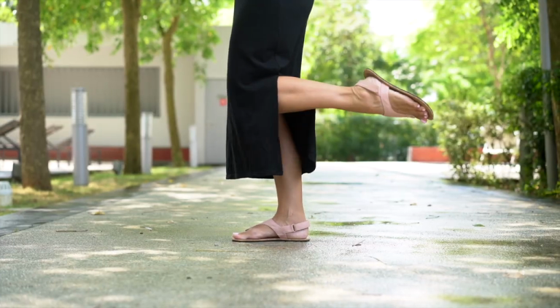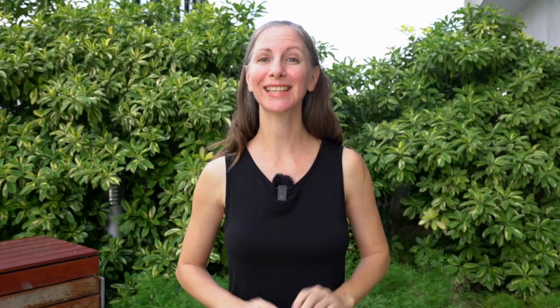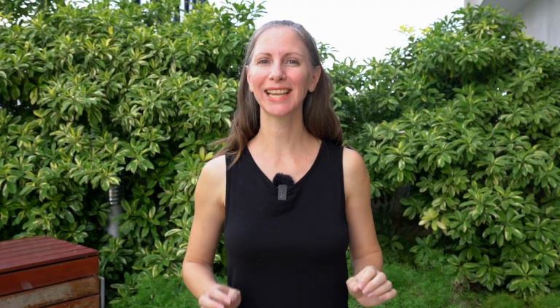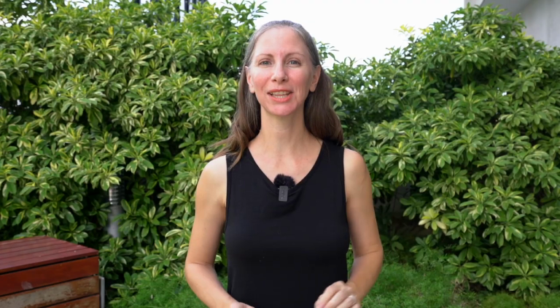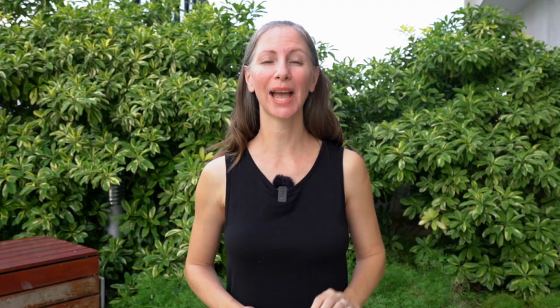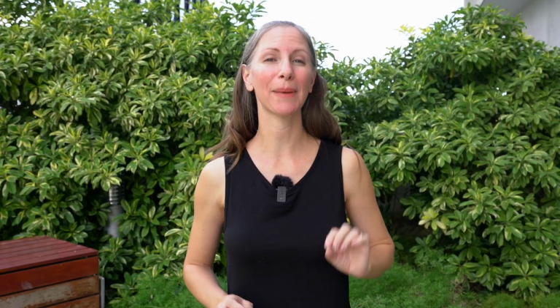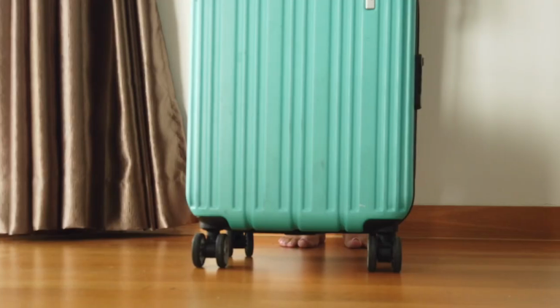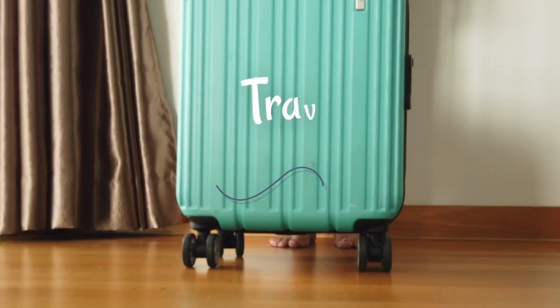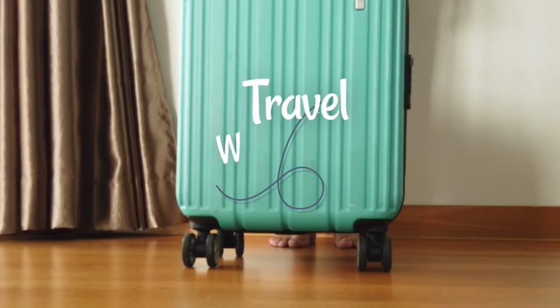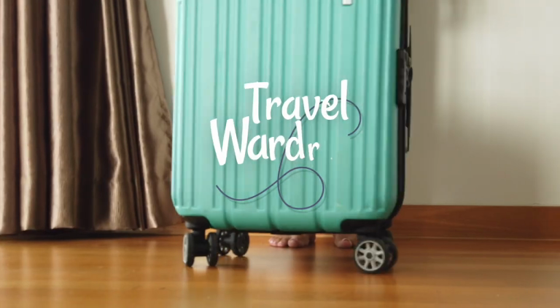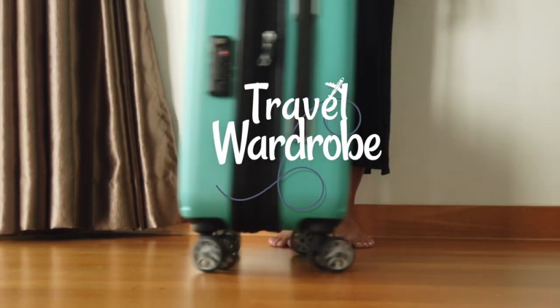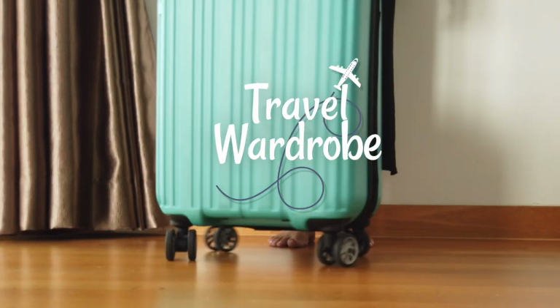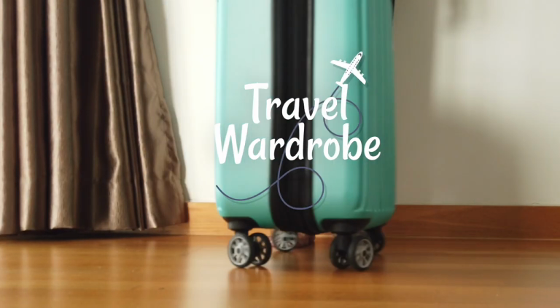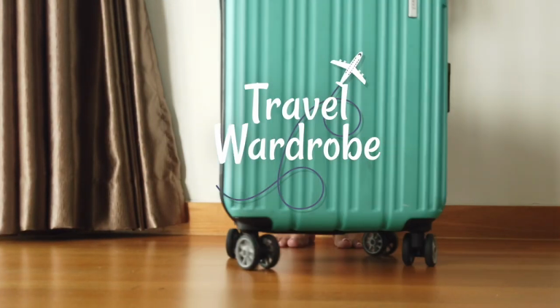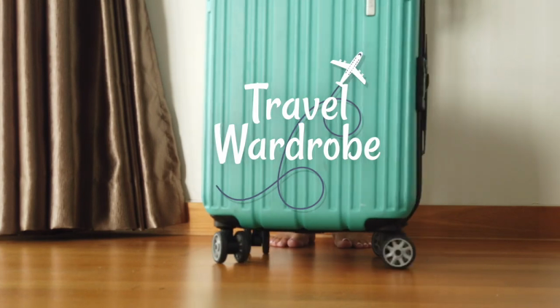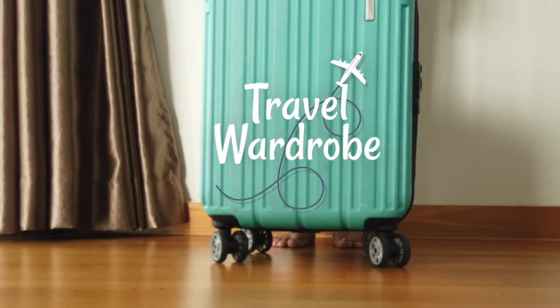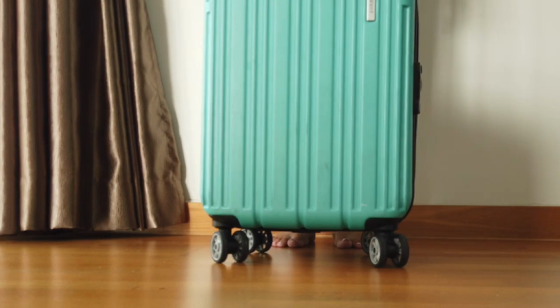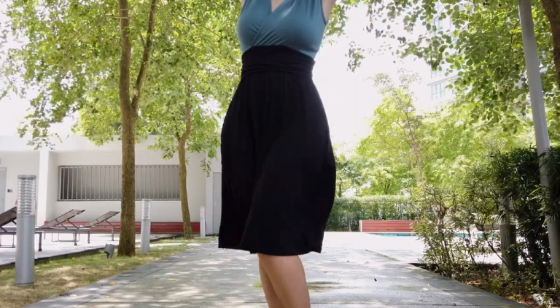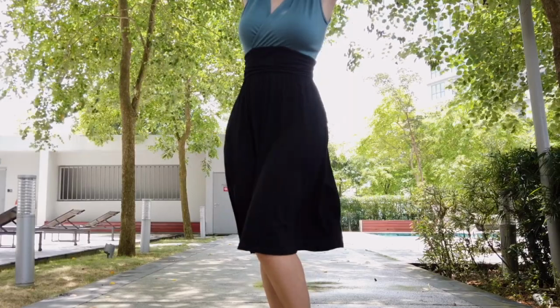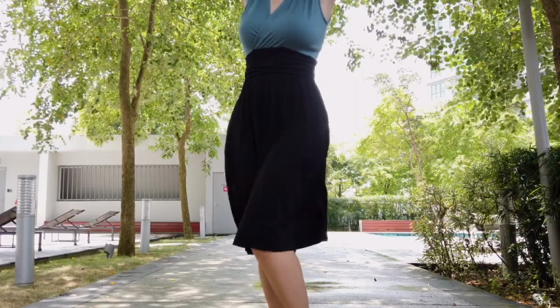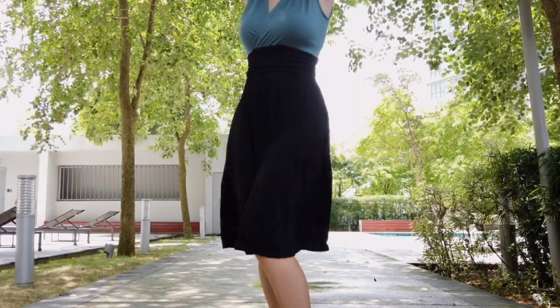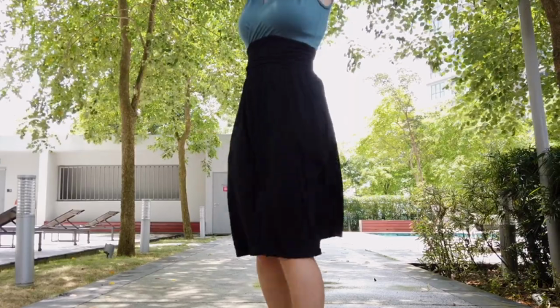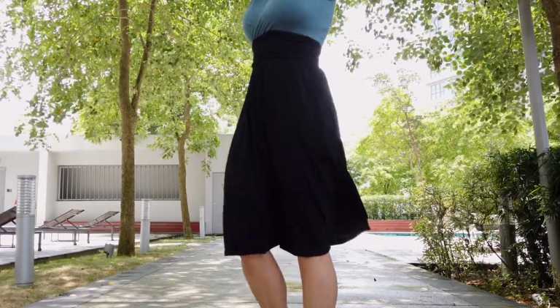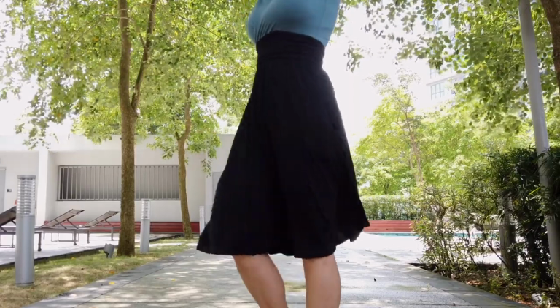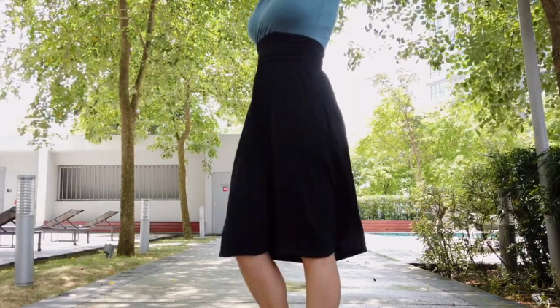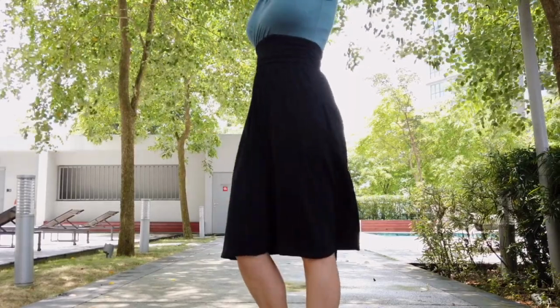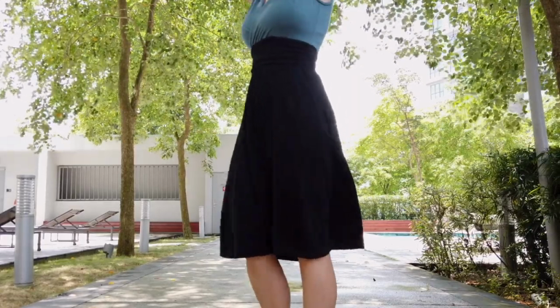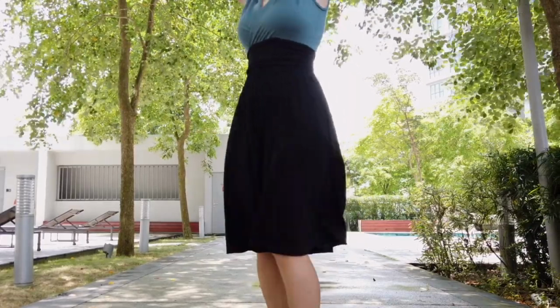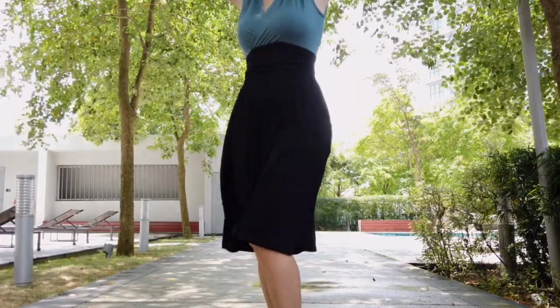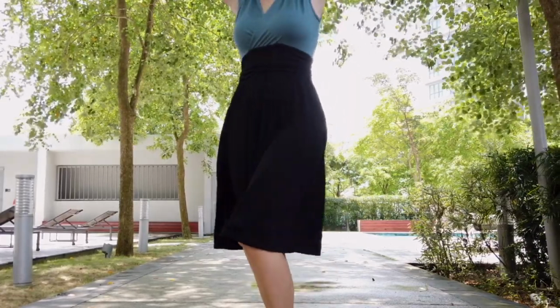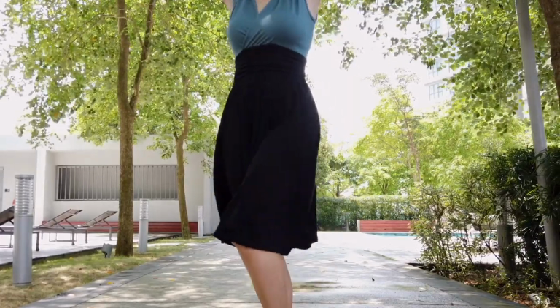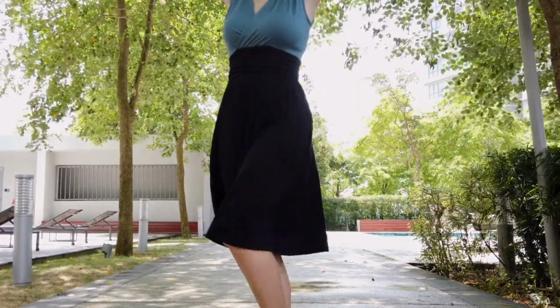Let's take a look at my minimalist travel wardrobe. It's comprised mostly of merino wool clothing and mostly dresses.